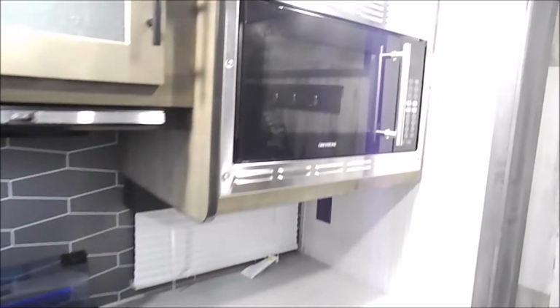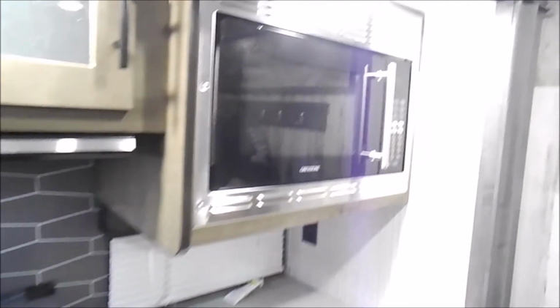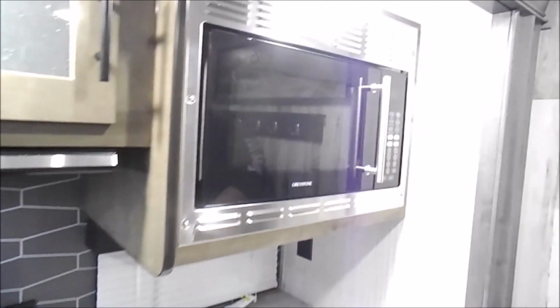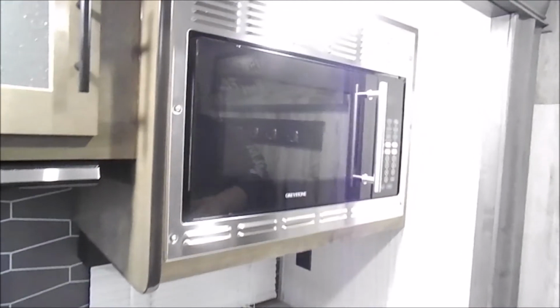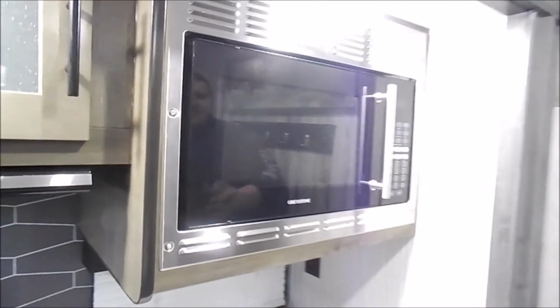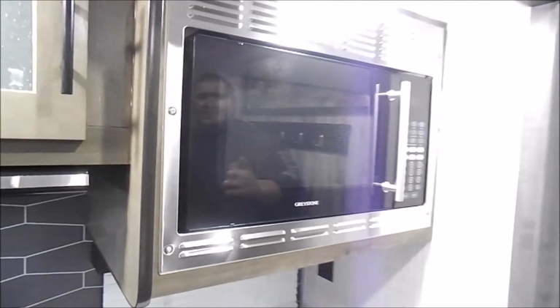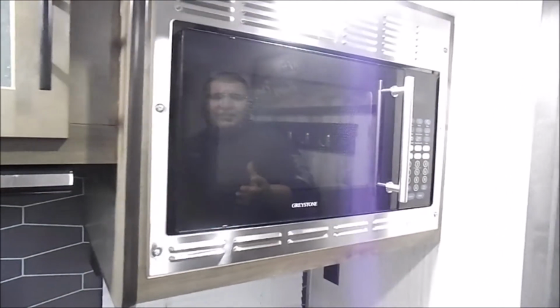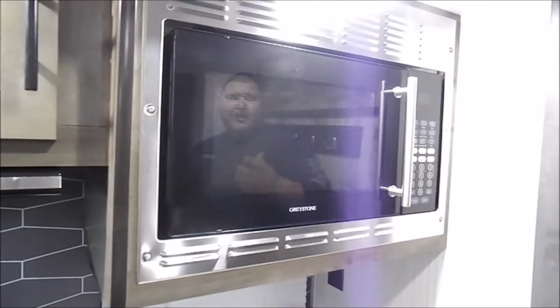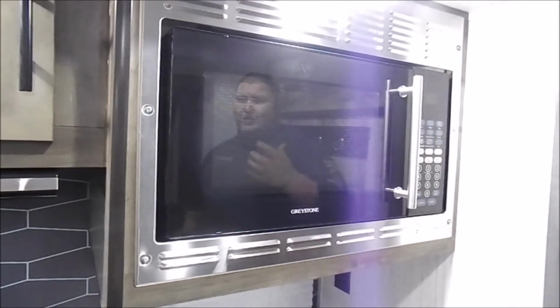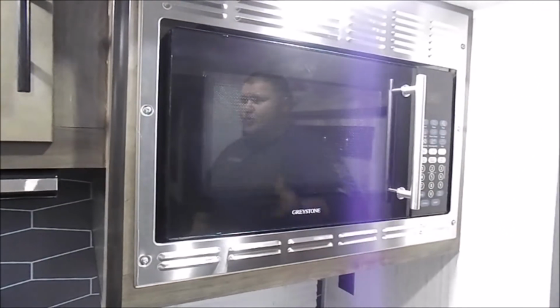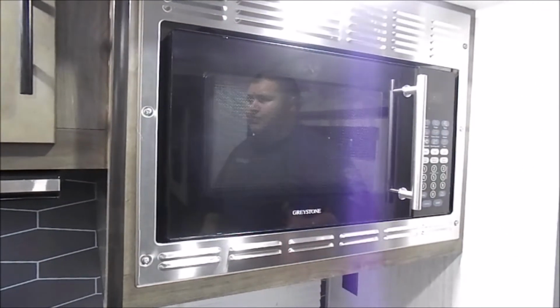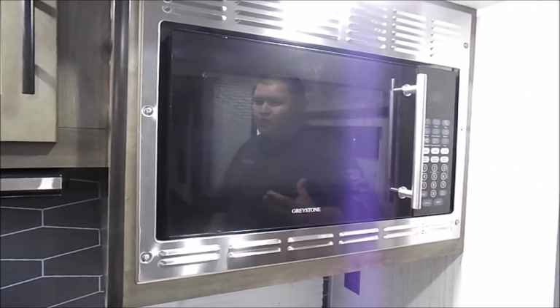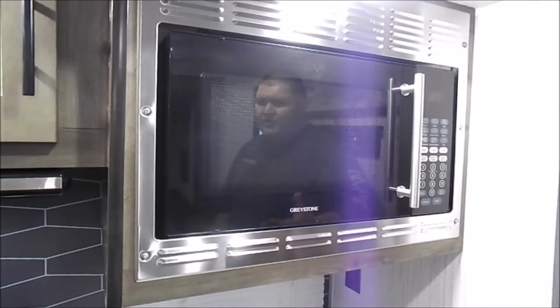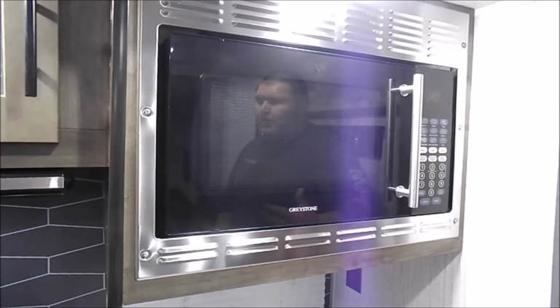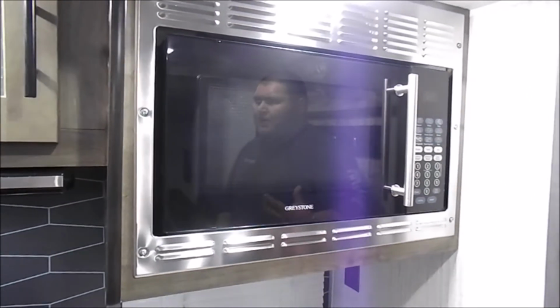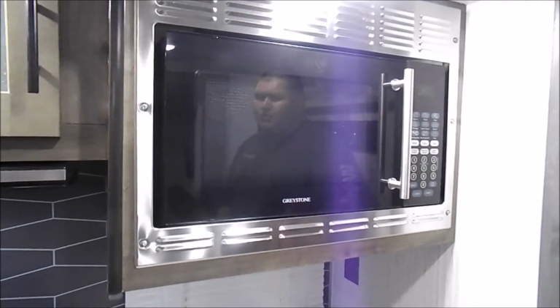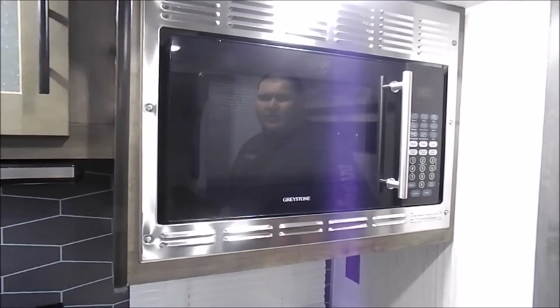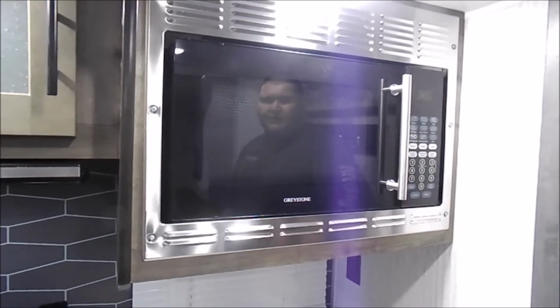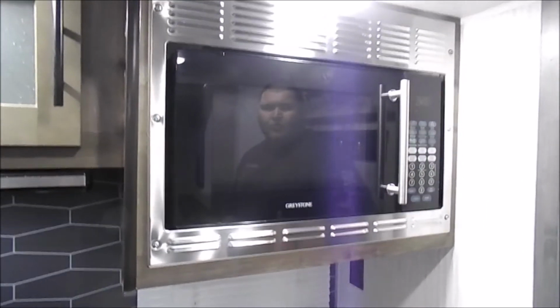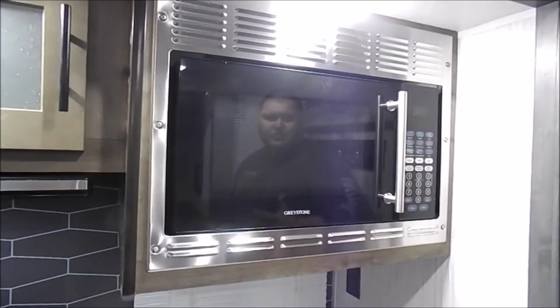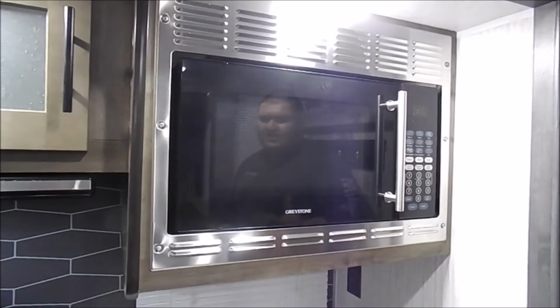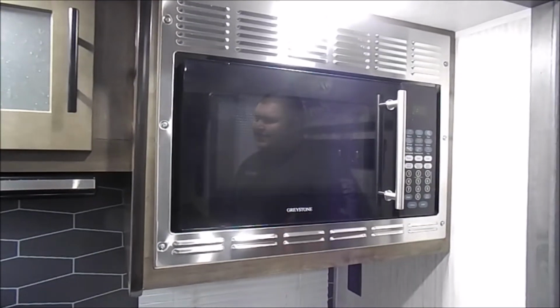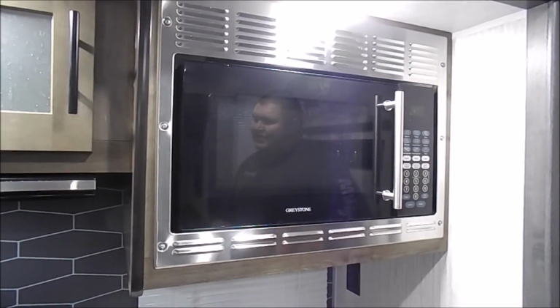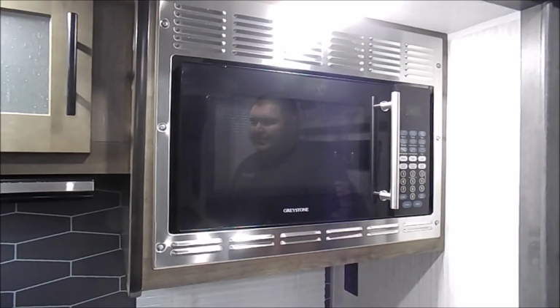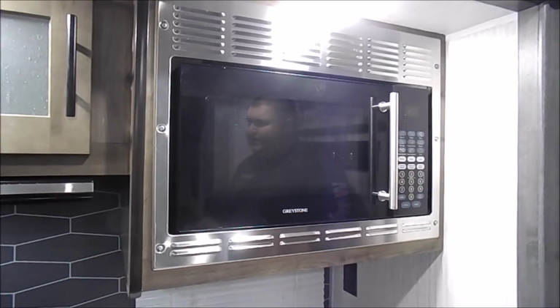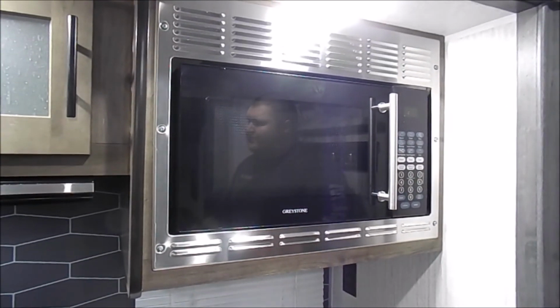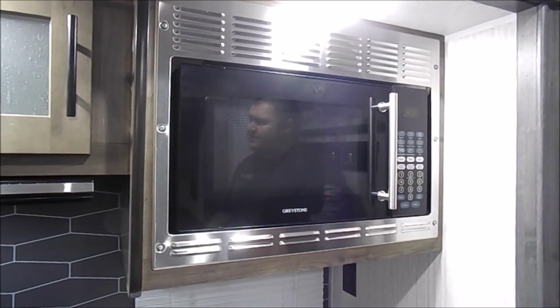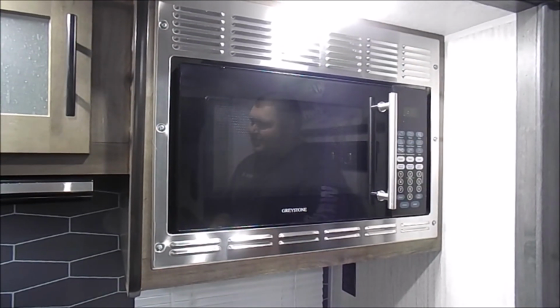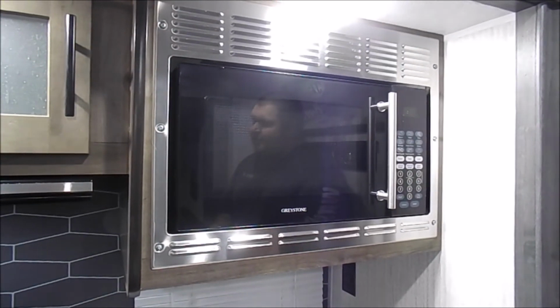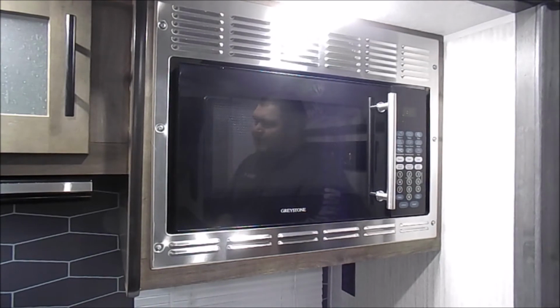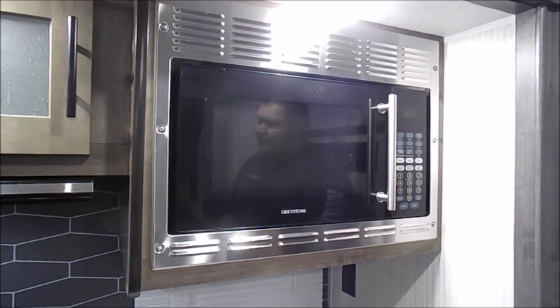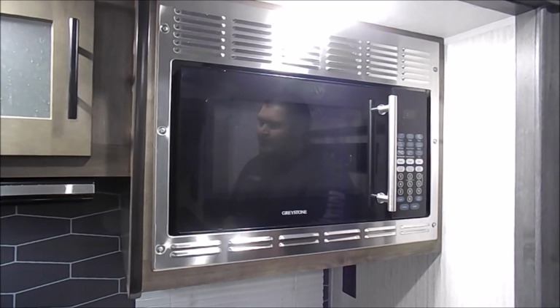The microwave in here is just a standard household Greystone microwave that works just like any standard microwave would.